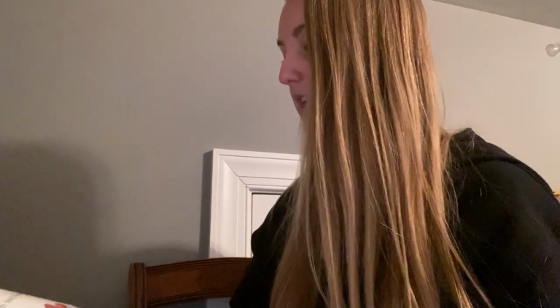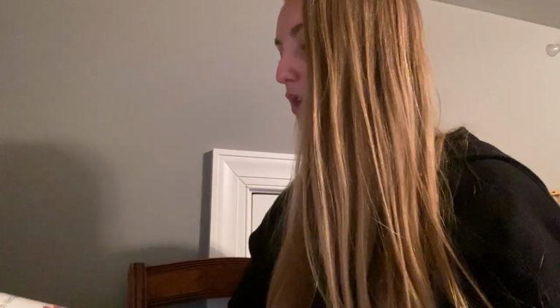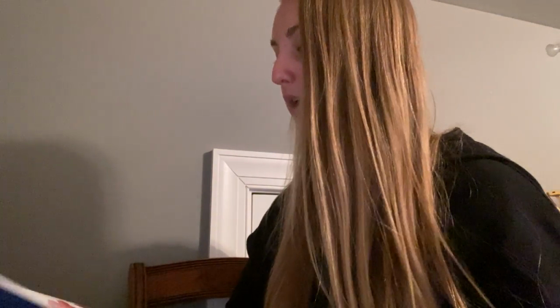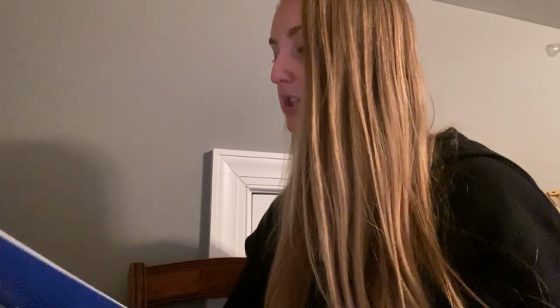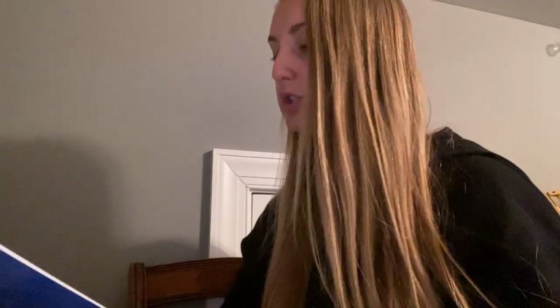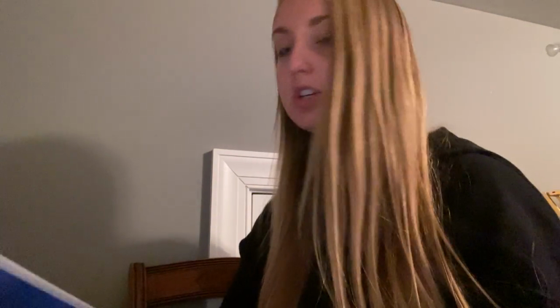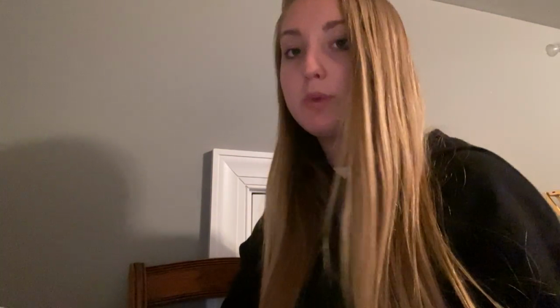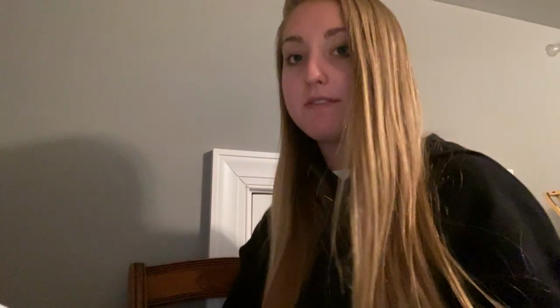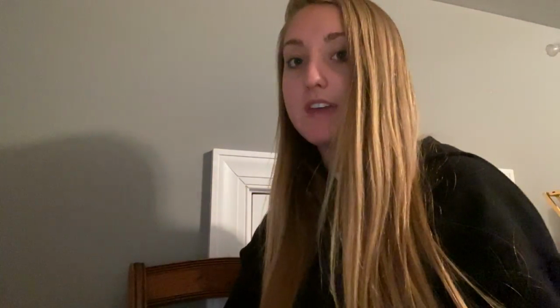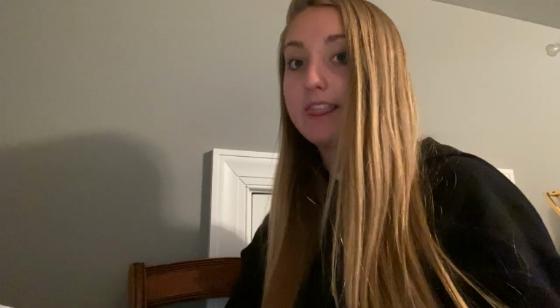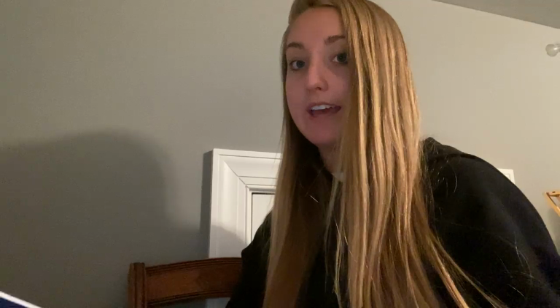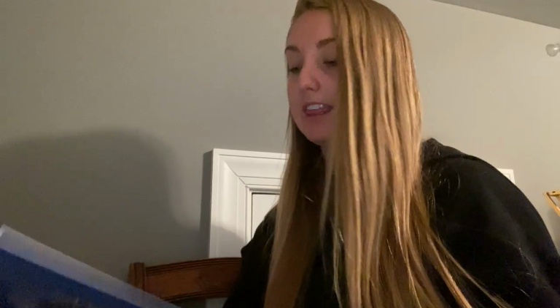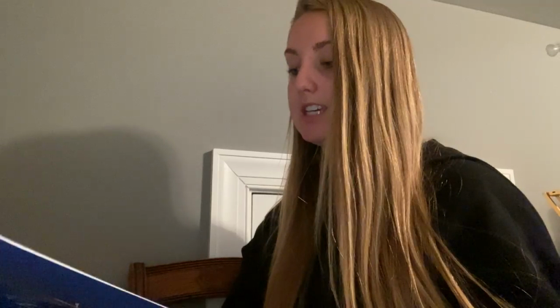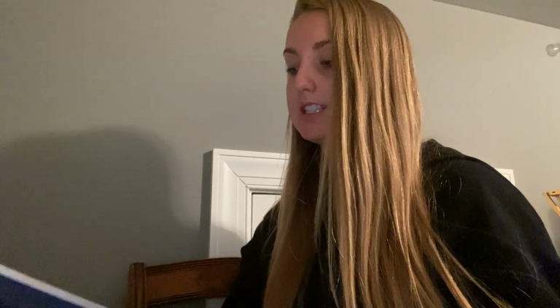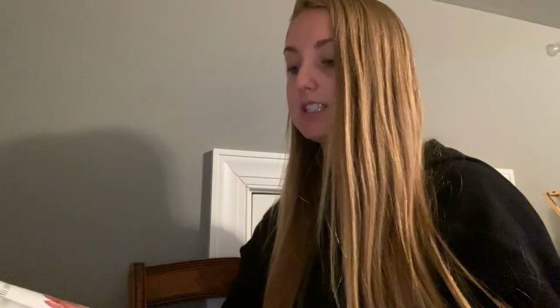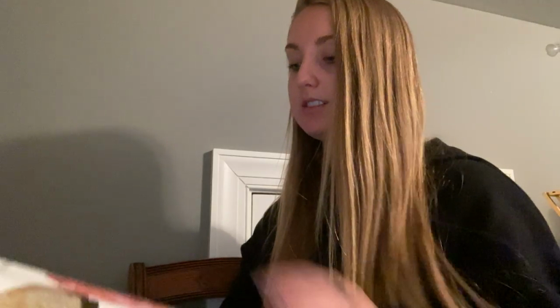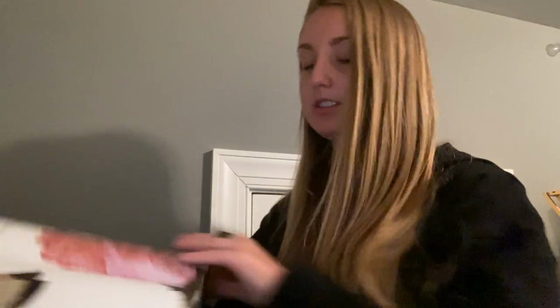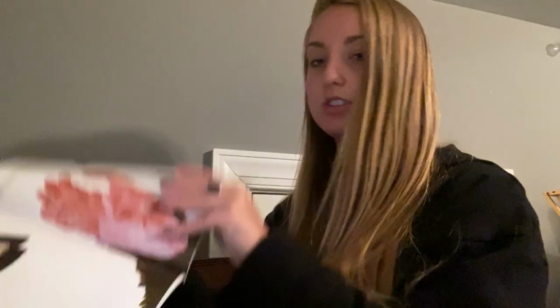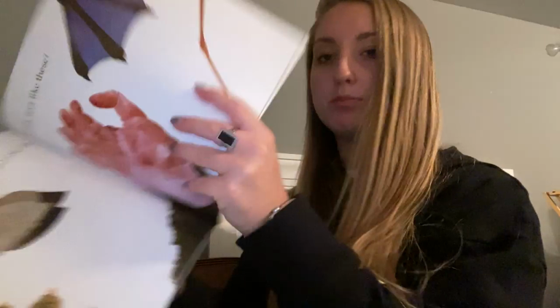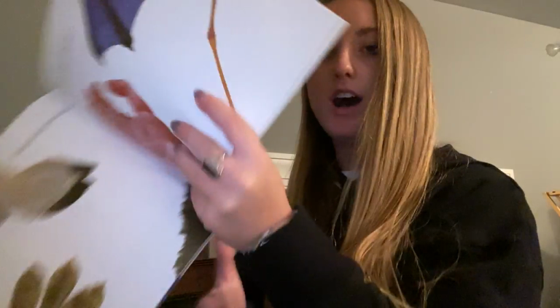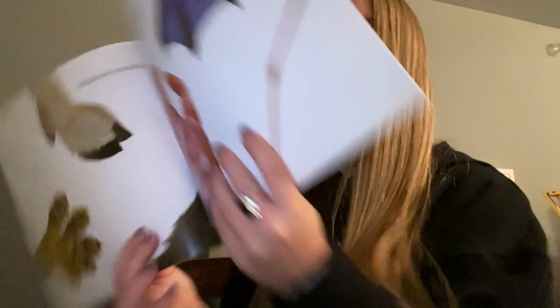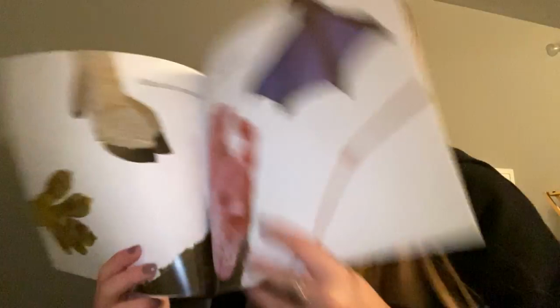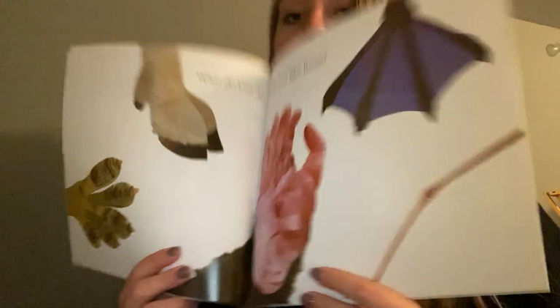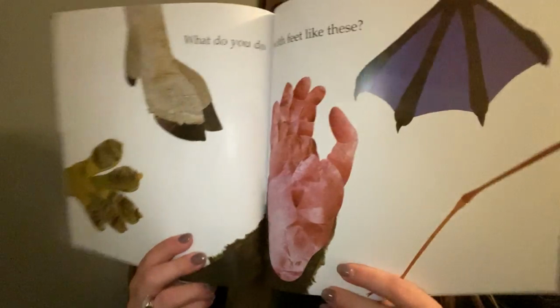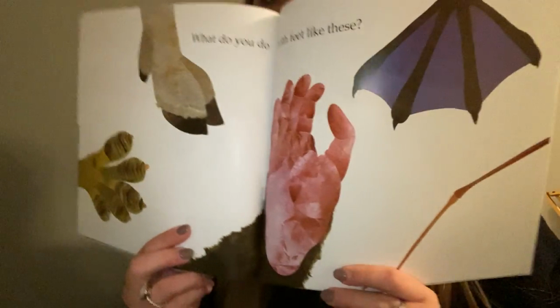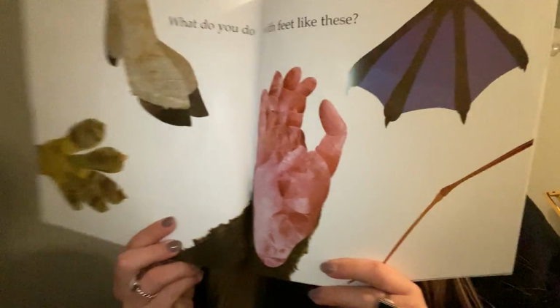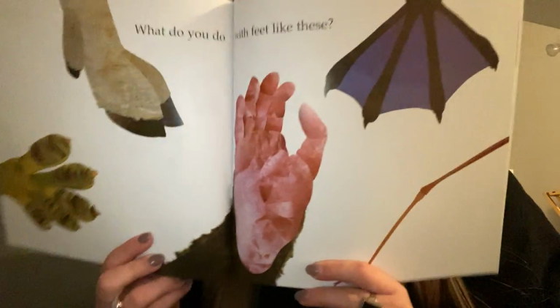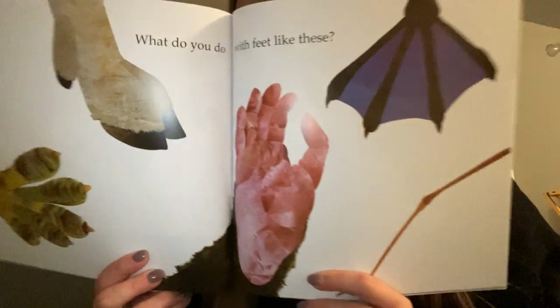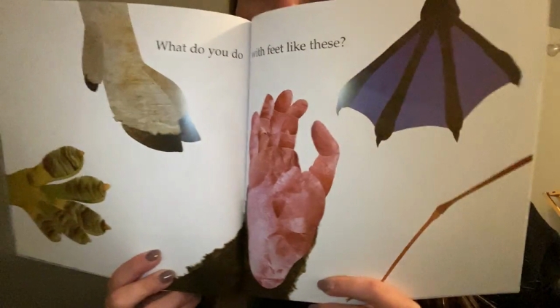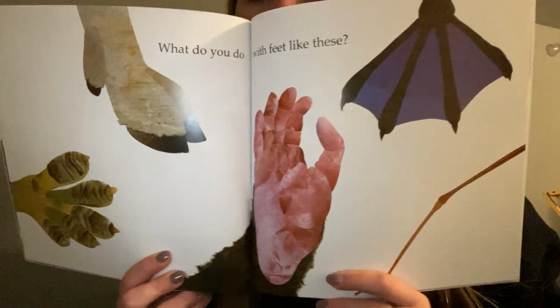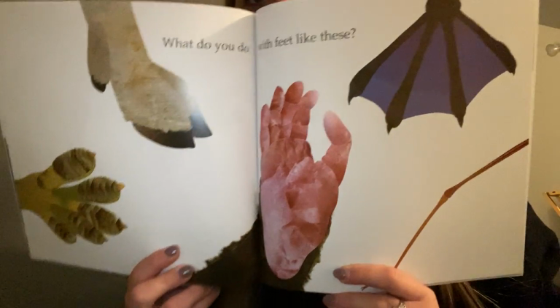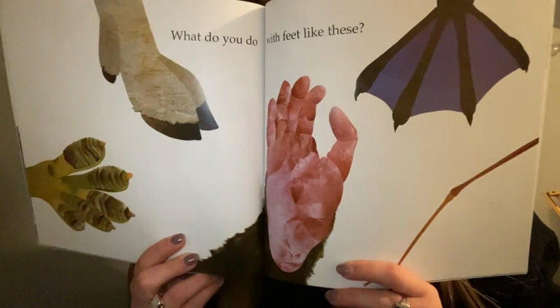What do you do with feet like these? Pause and guess whose feet these belong to.